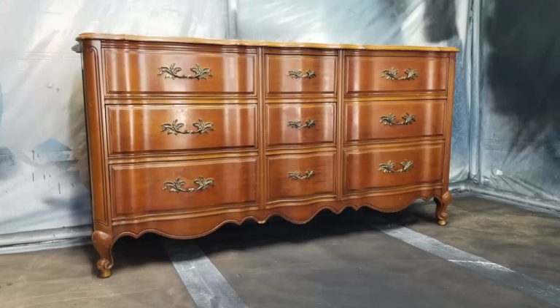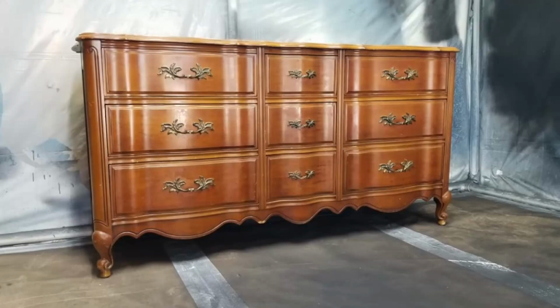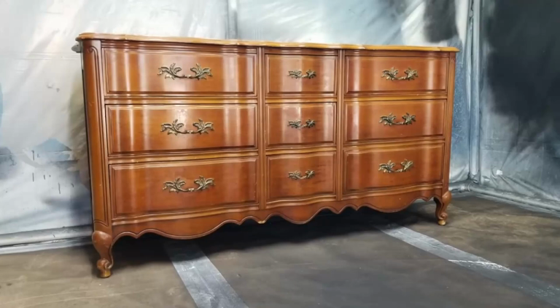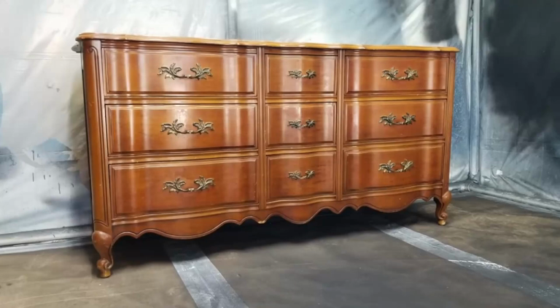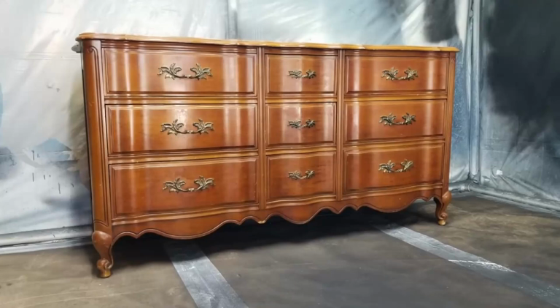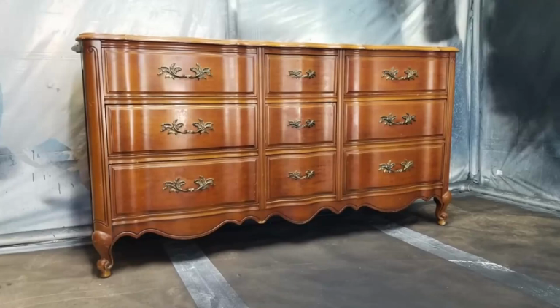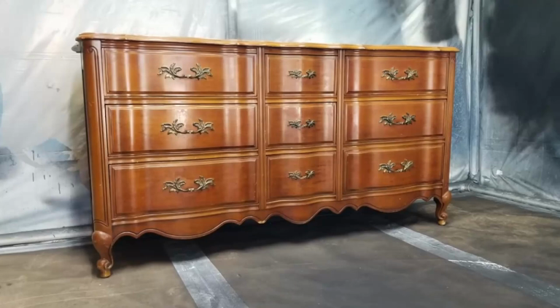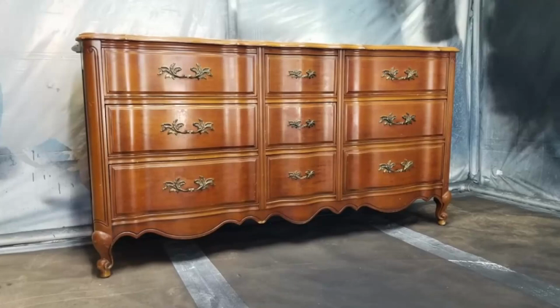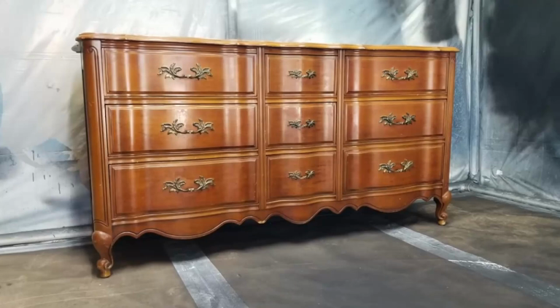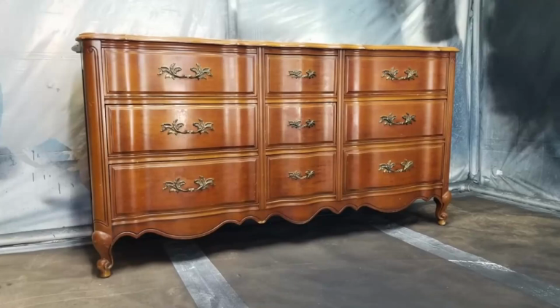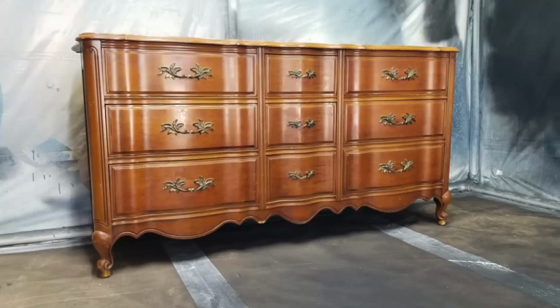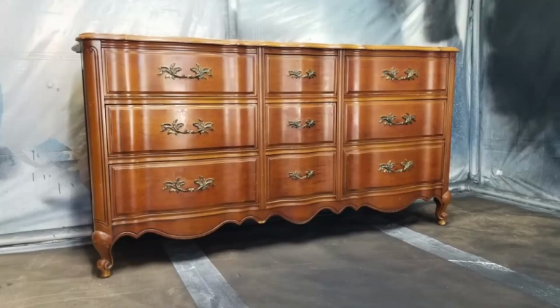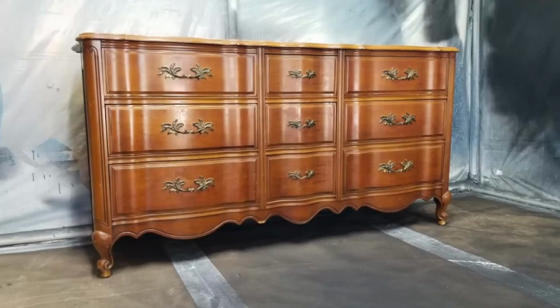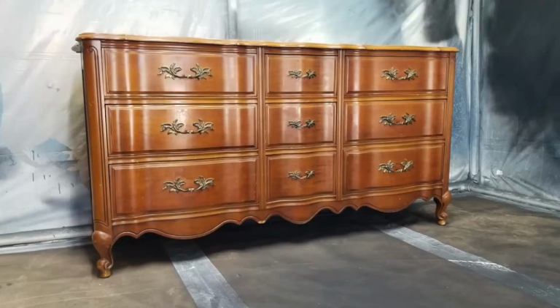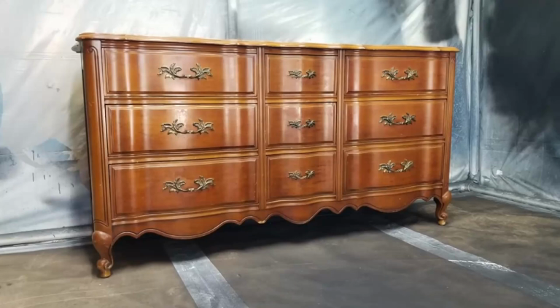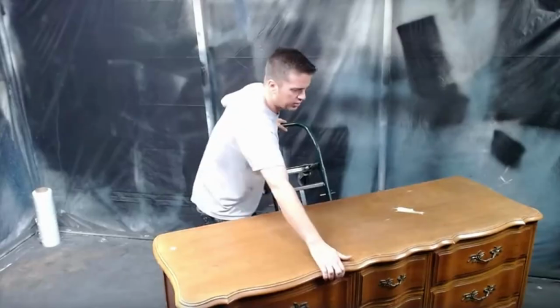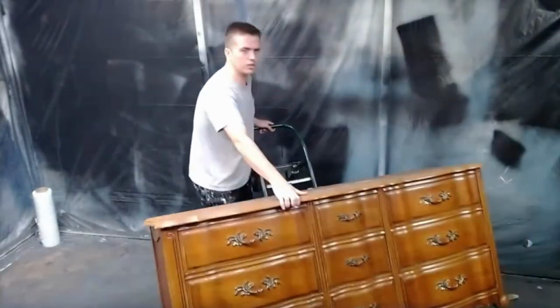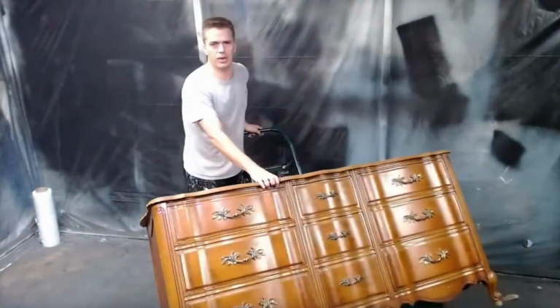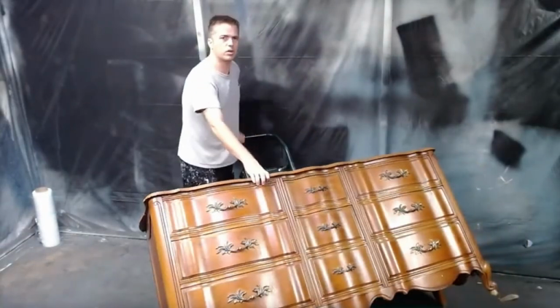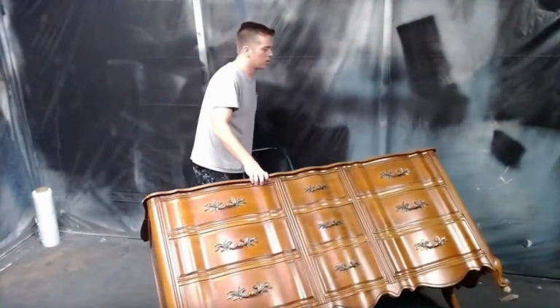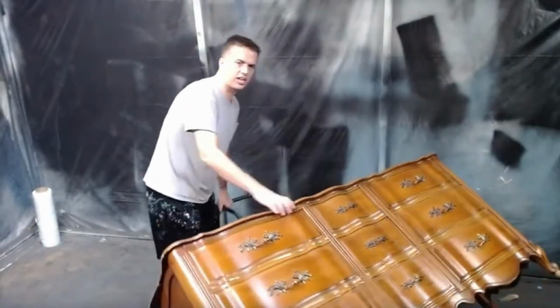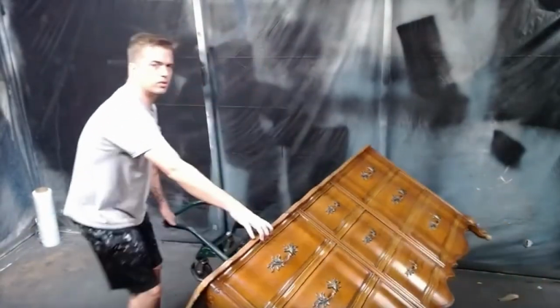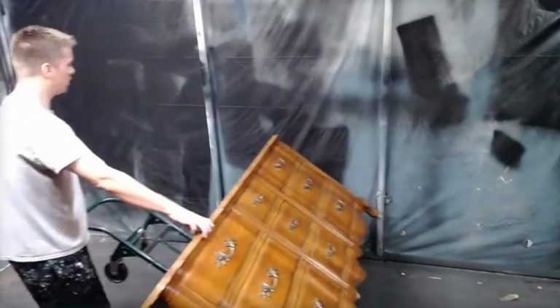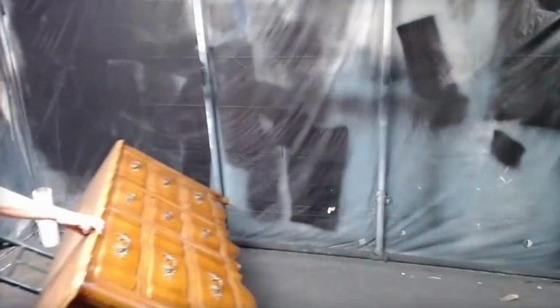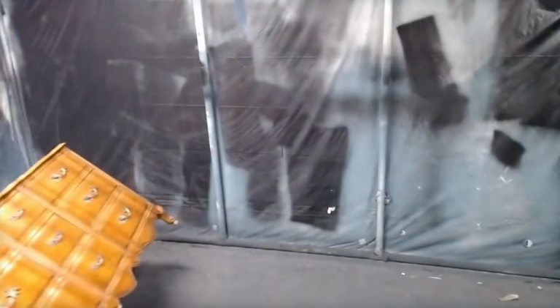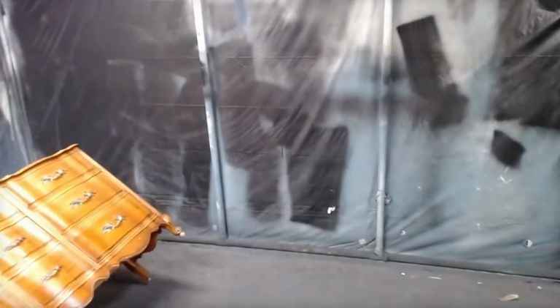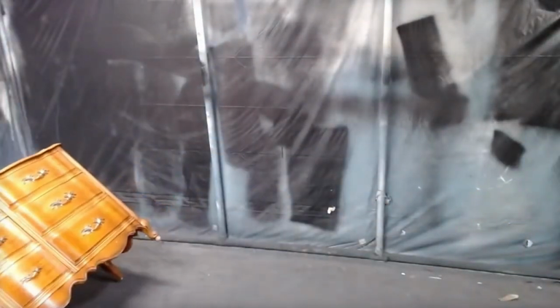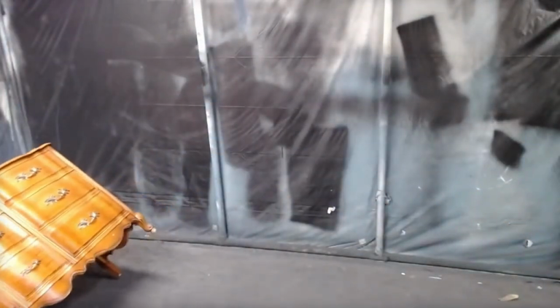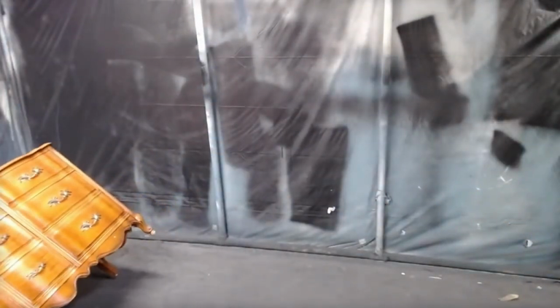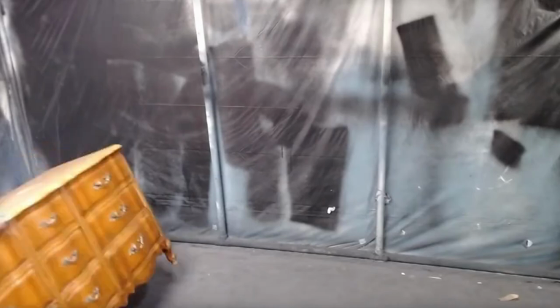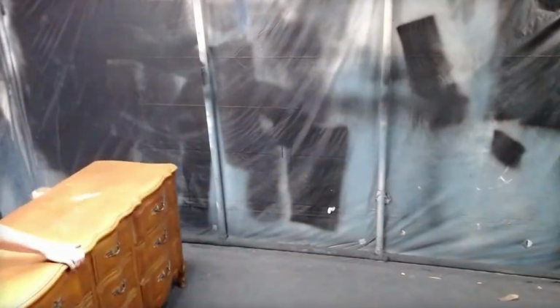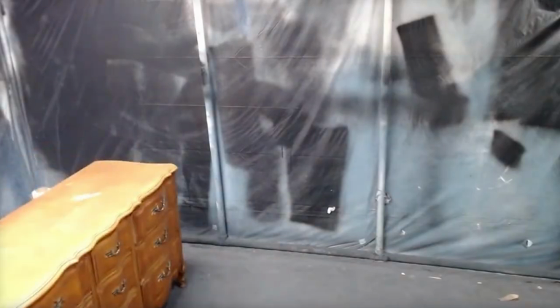A local Facebook follower of mine gave me this dresser for free just because she wanted to see what I would do with it.